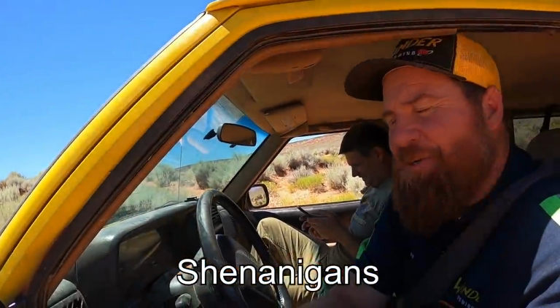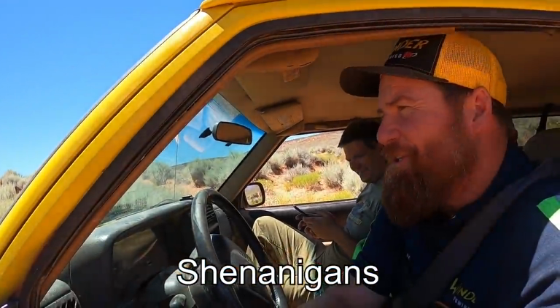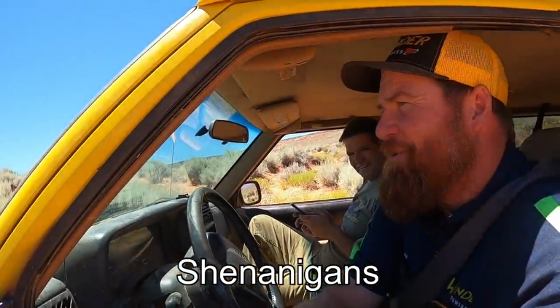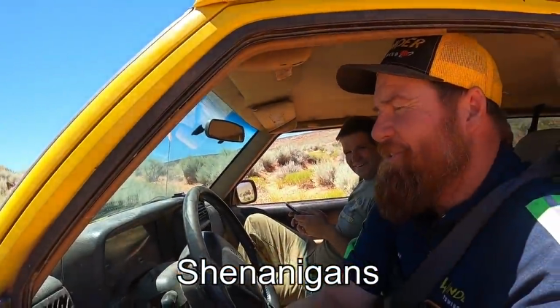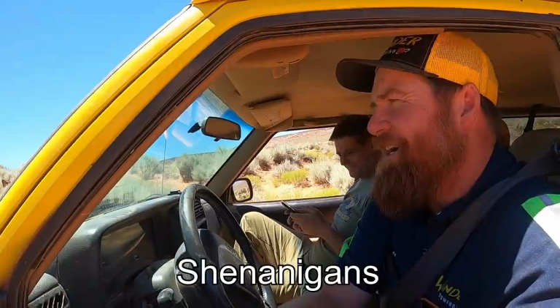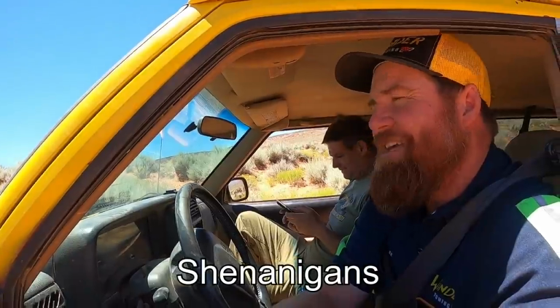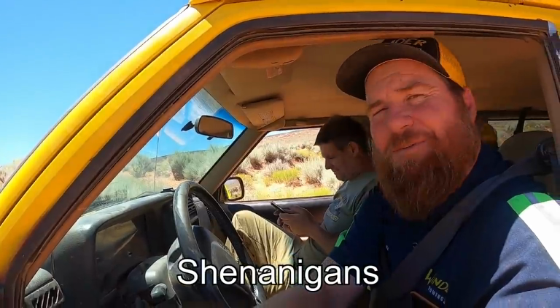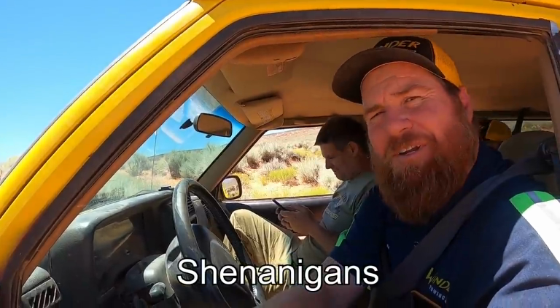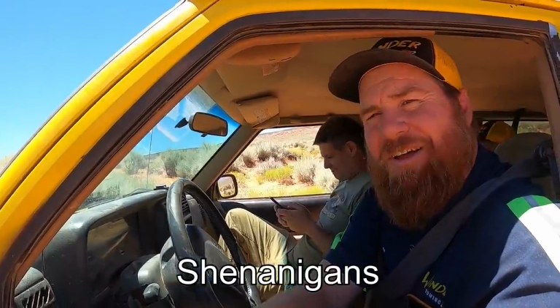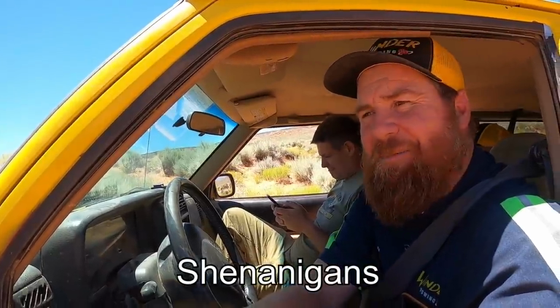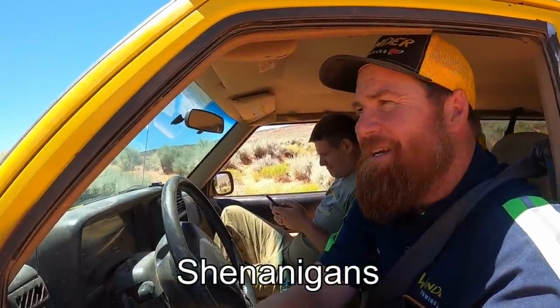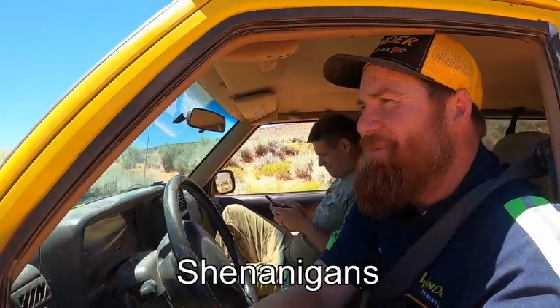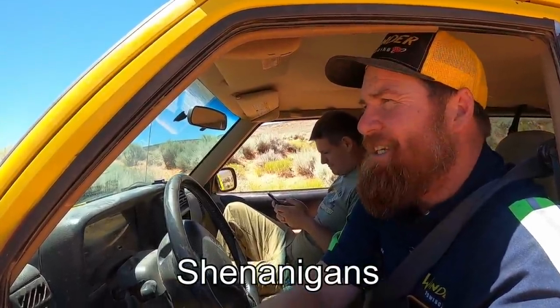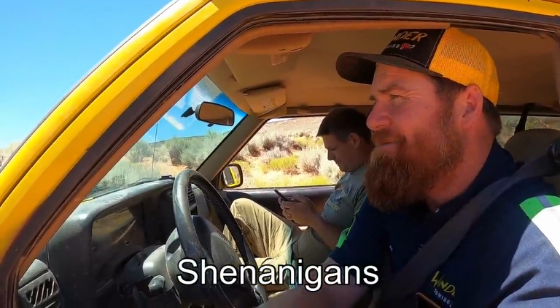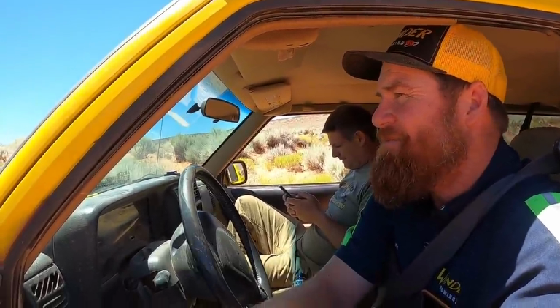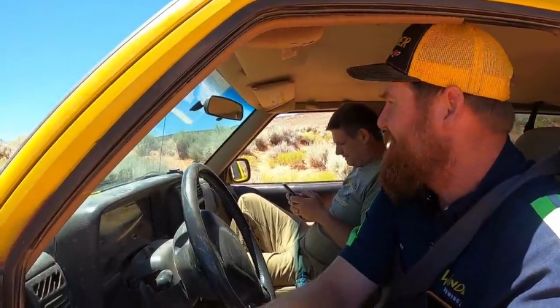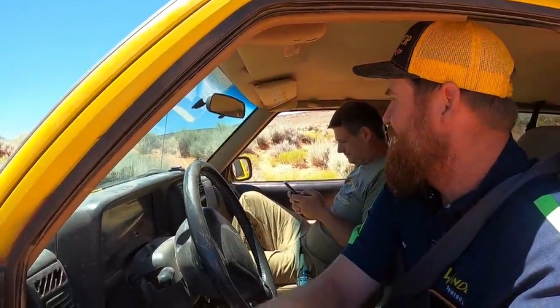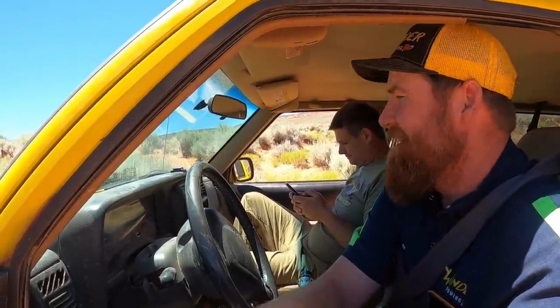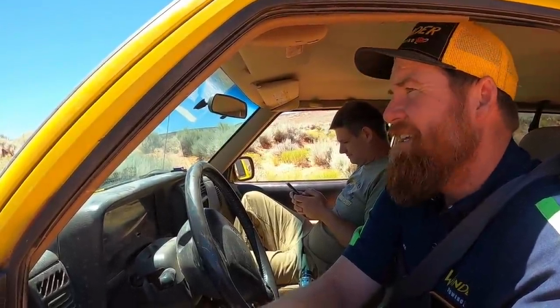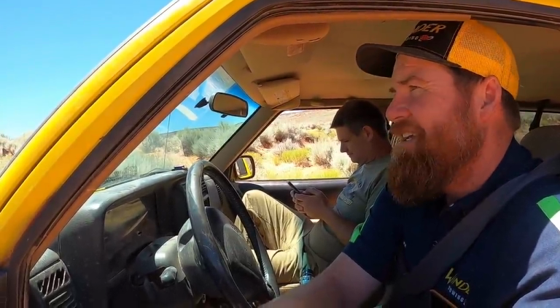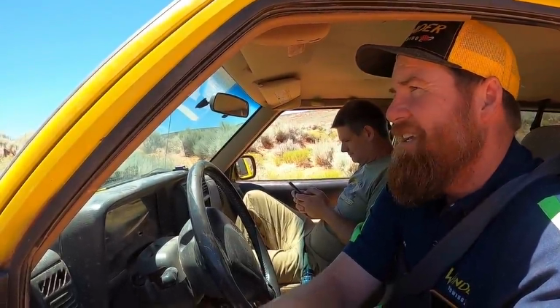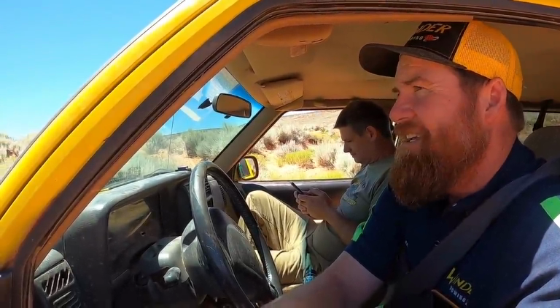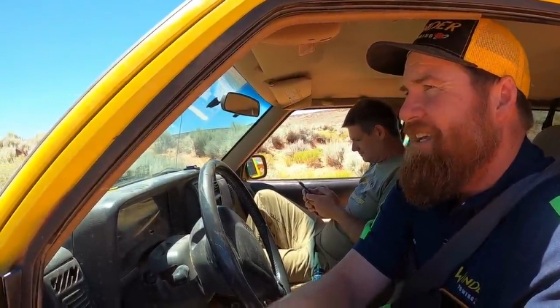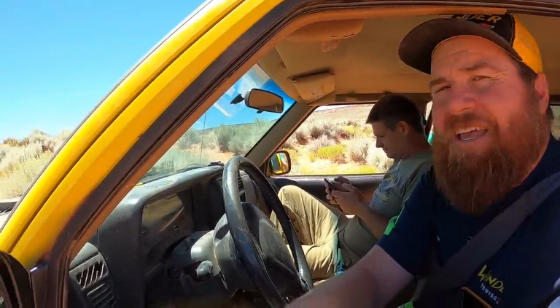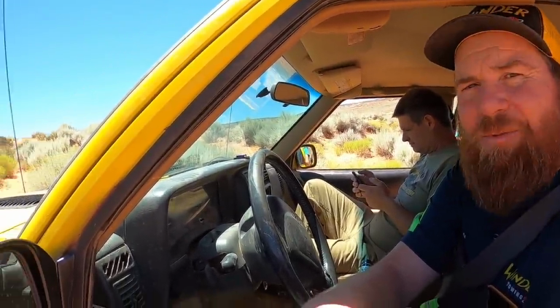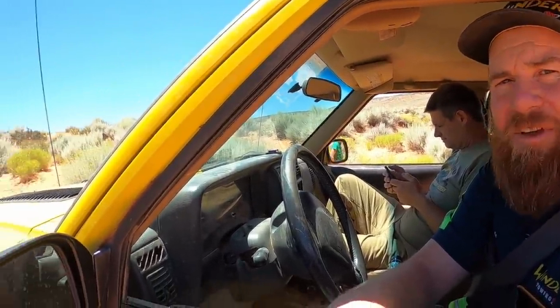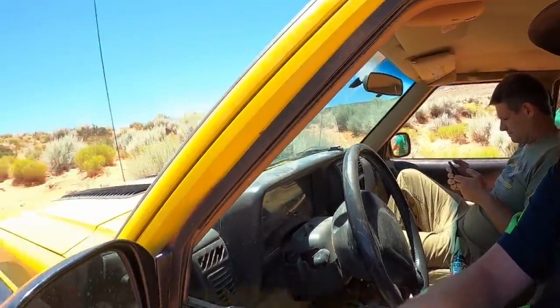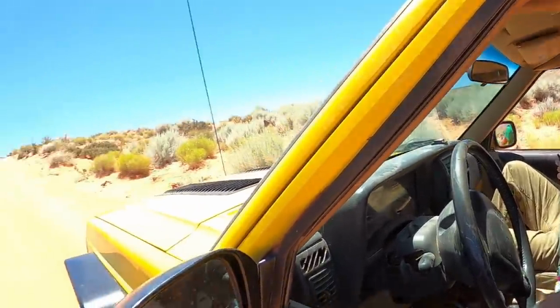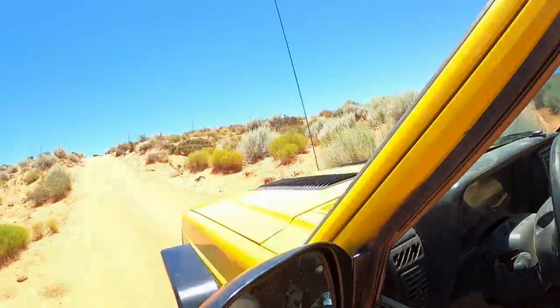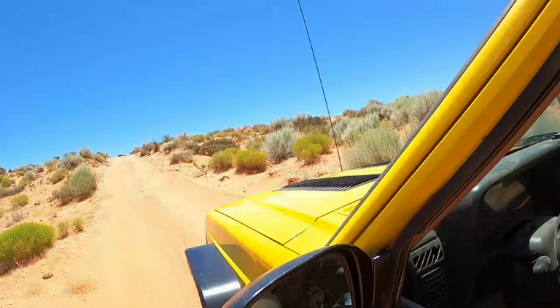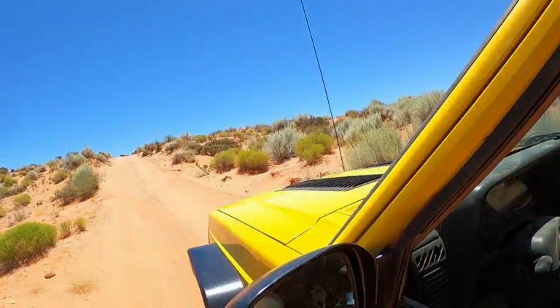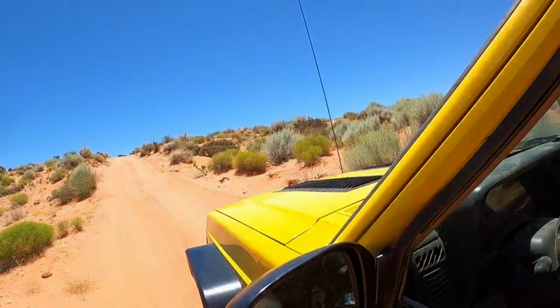We're in two-wheel drive and I don't want to lock my hubs in, but we've got to climb that hill.